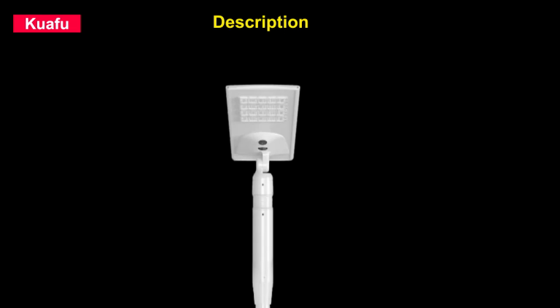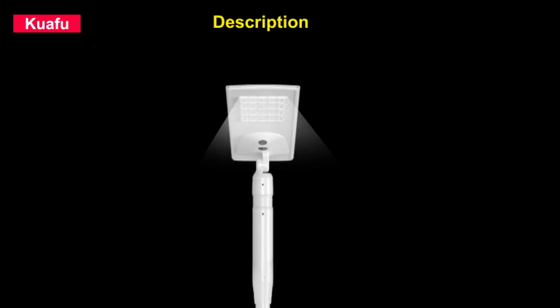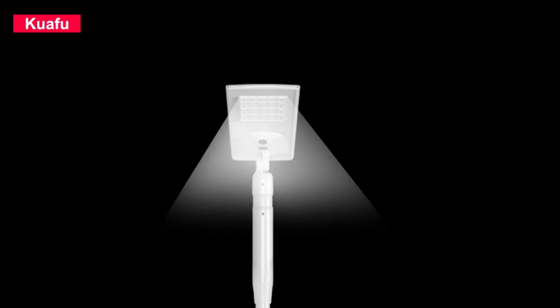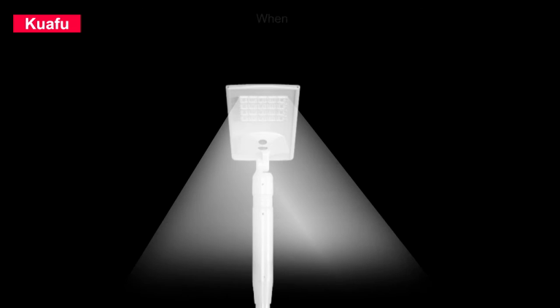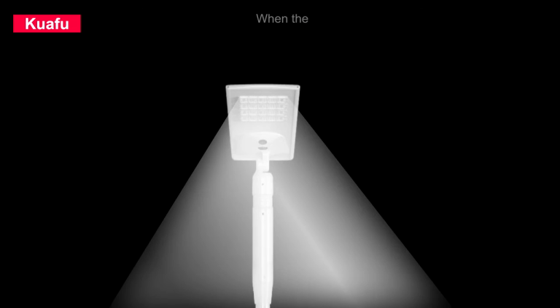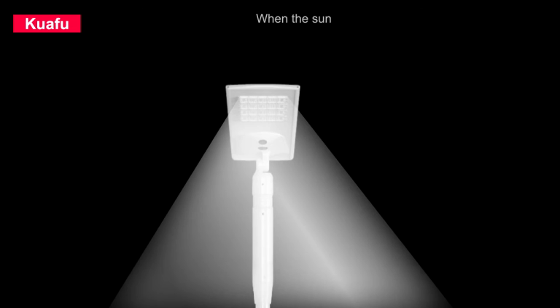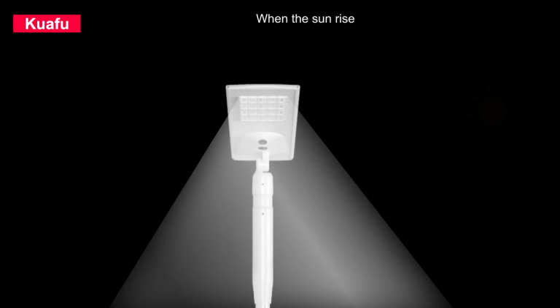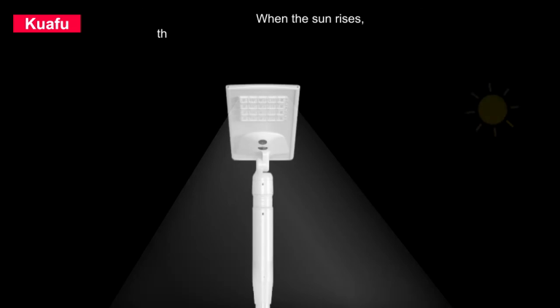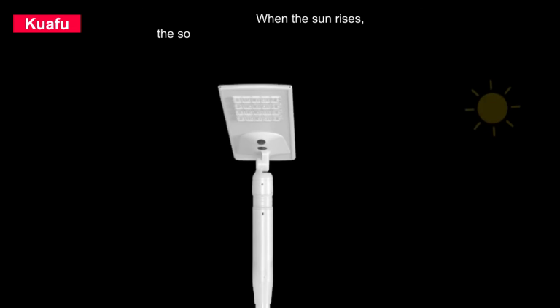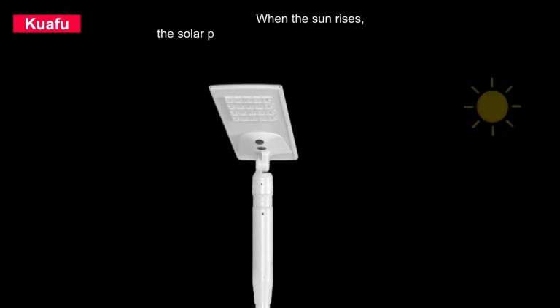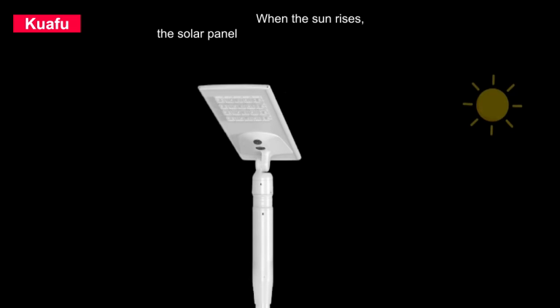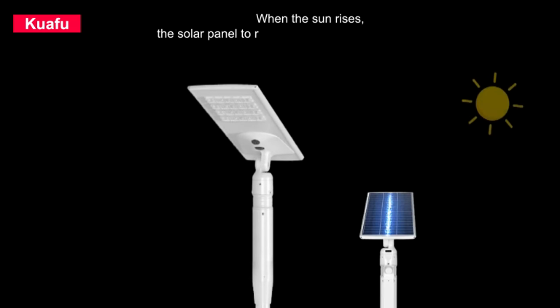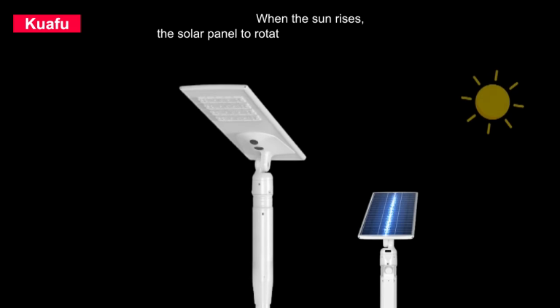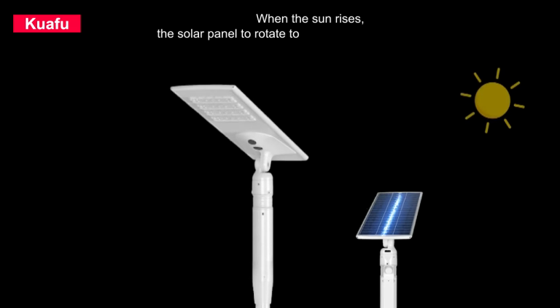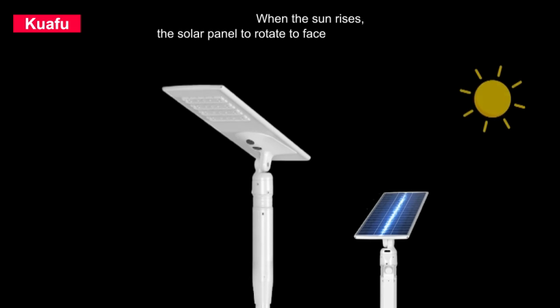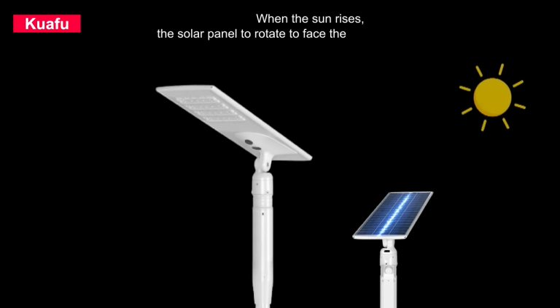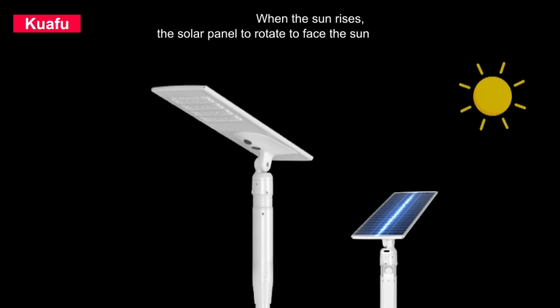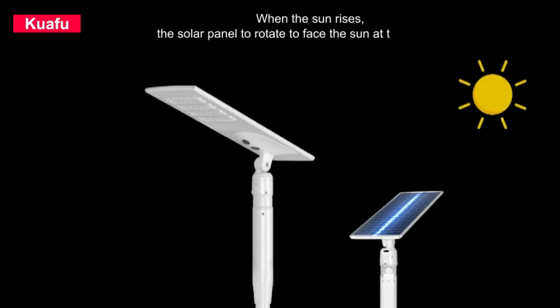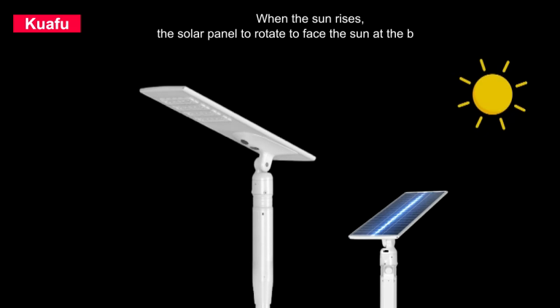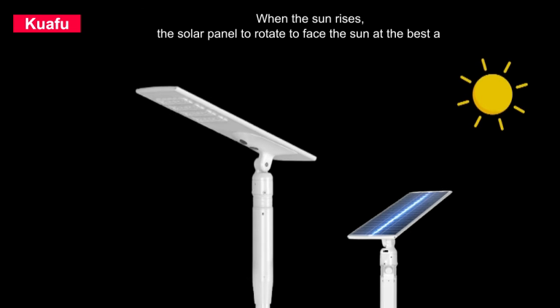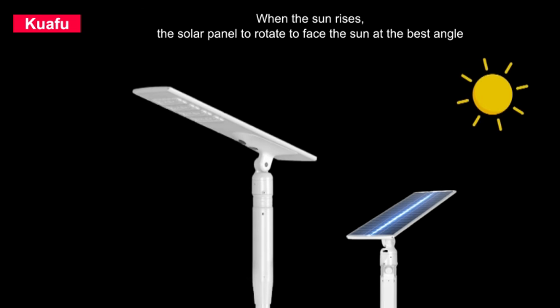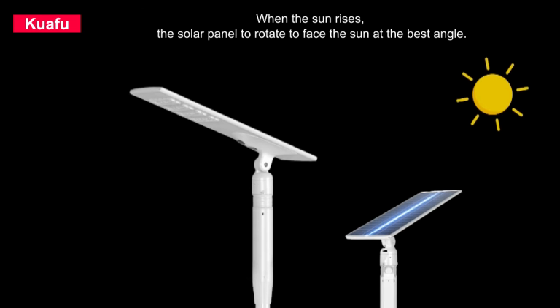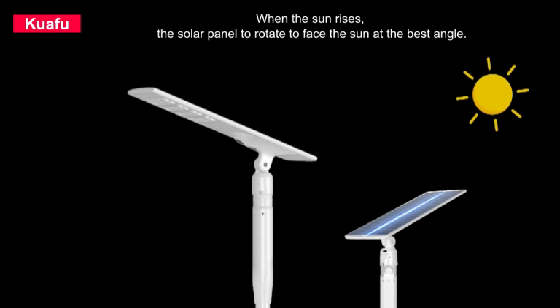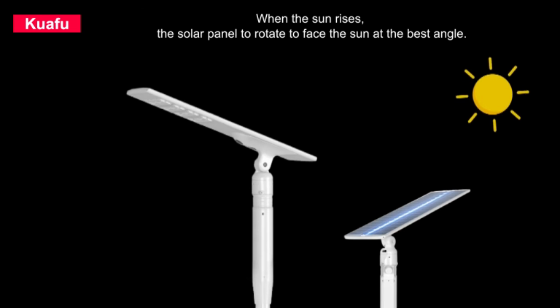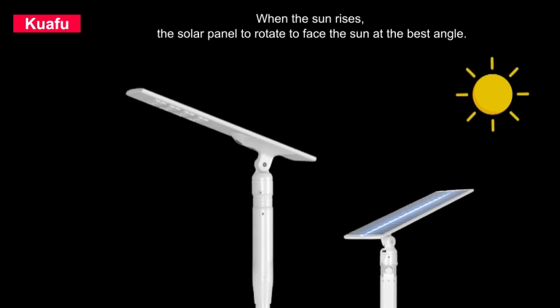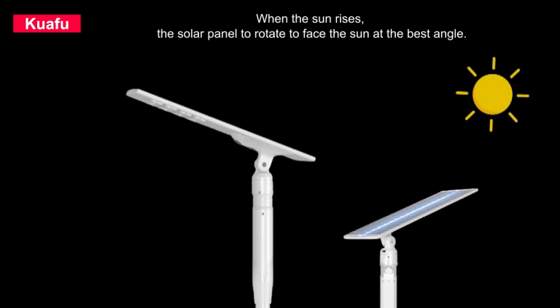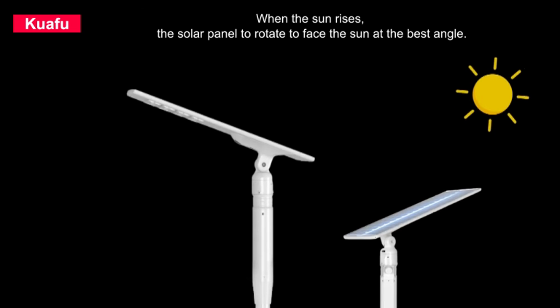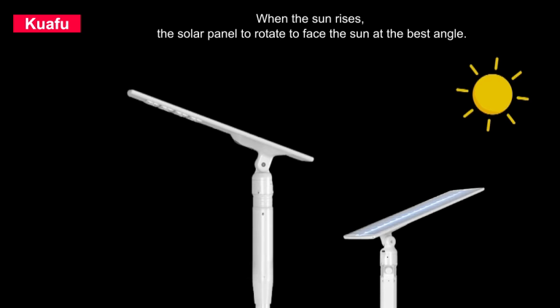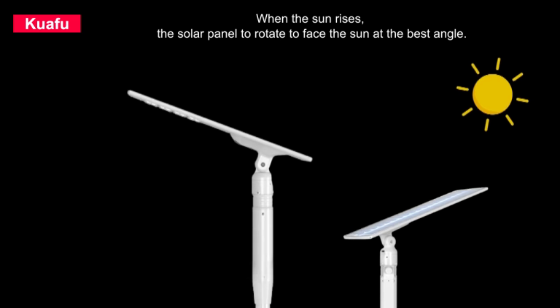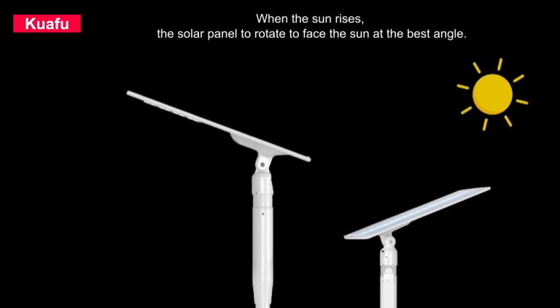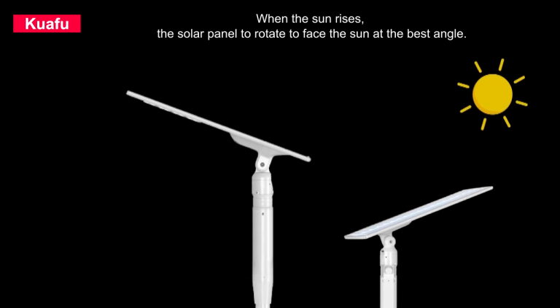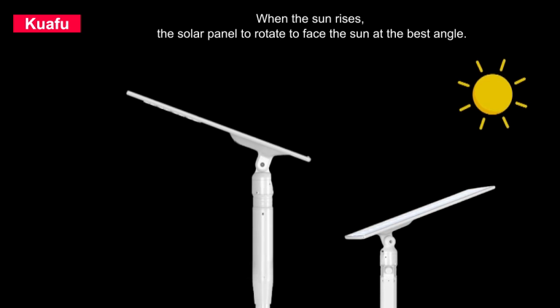When the sun rises, the solar panel rotates to face the sun at the best angle.